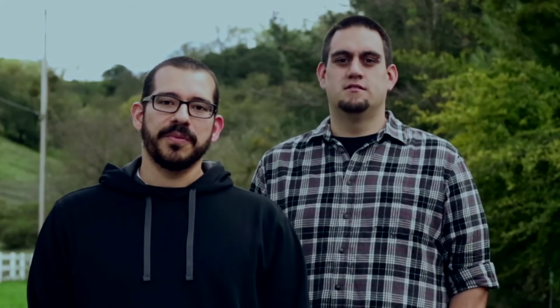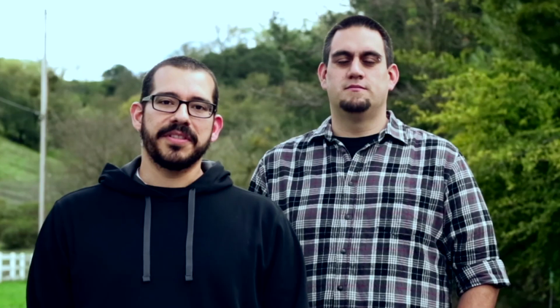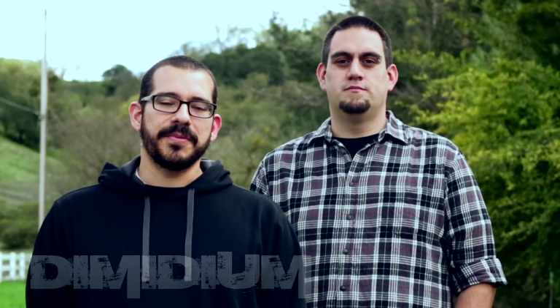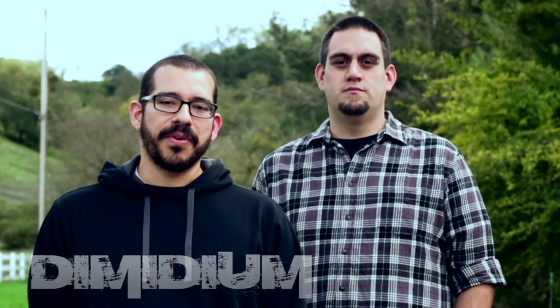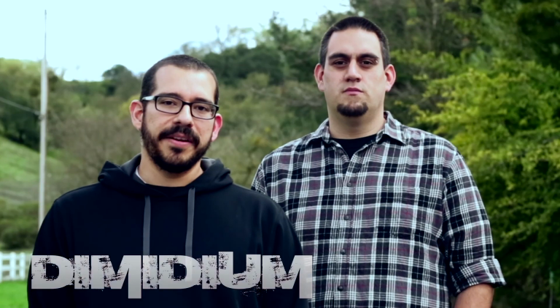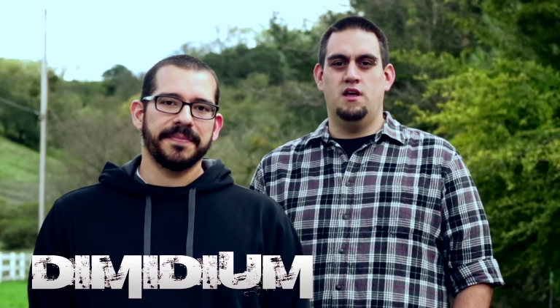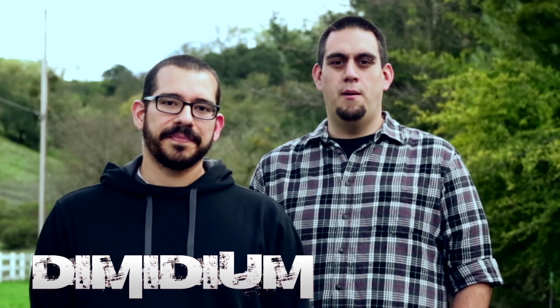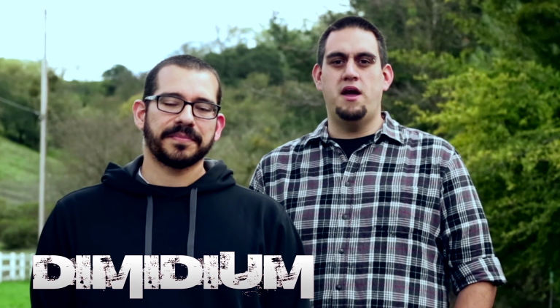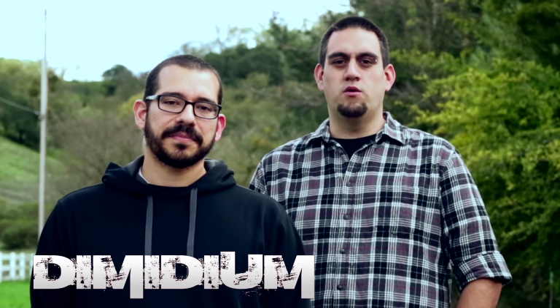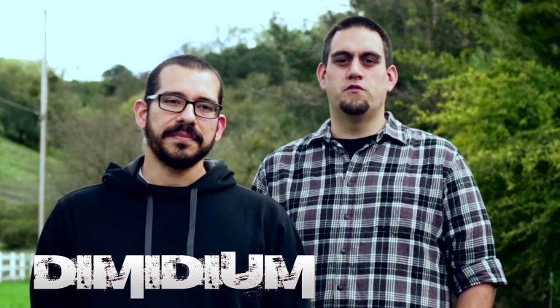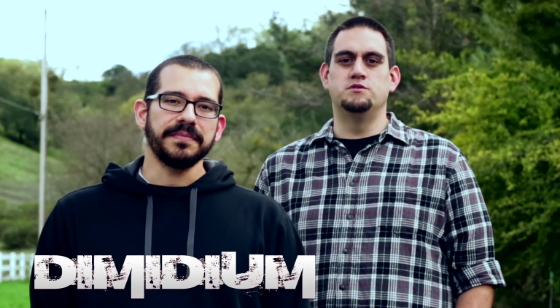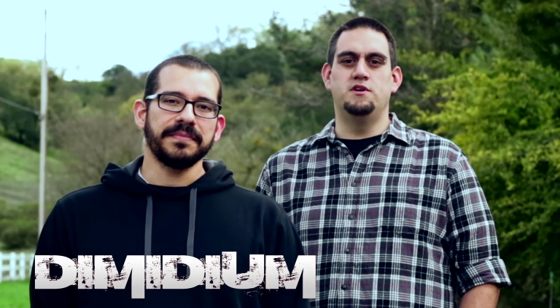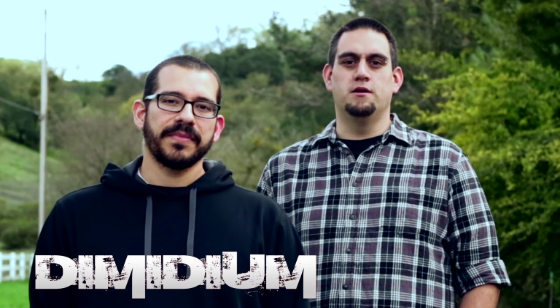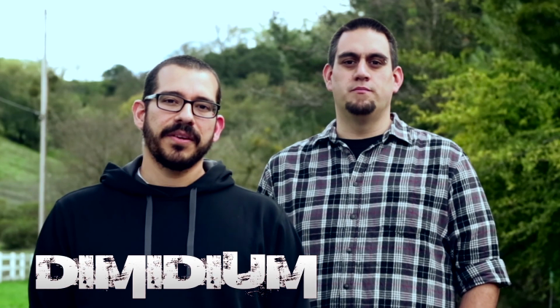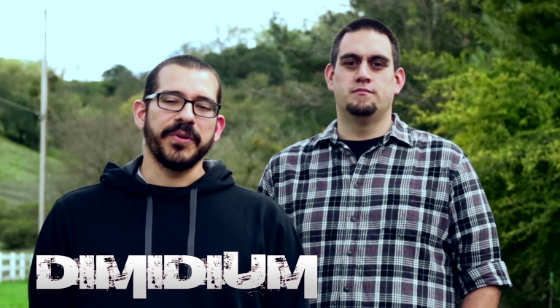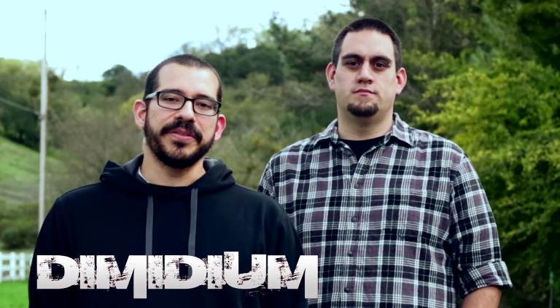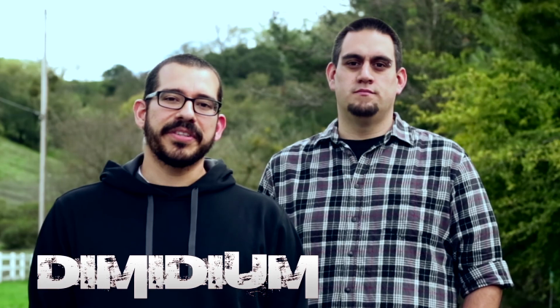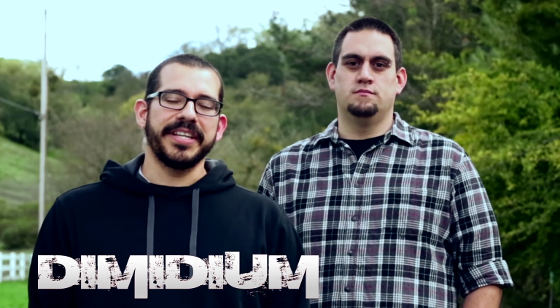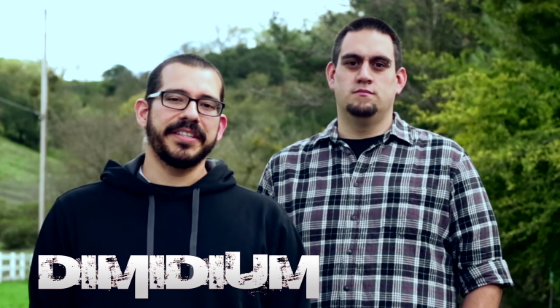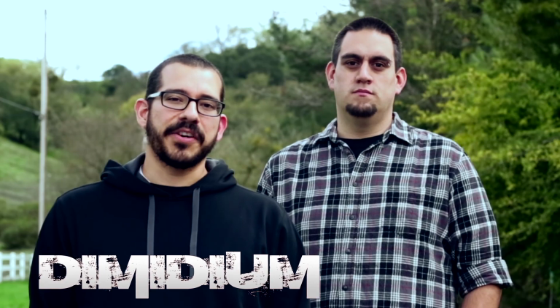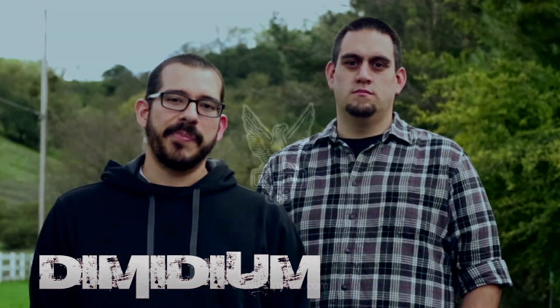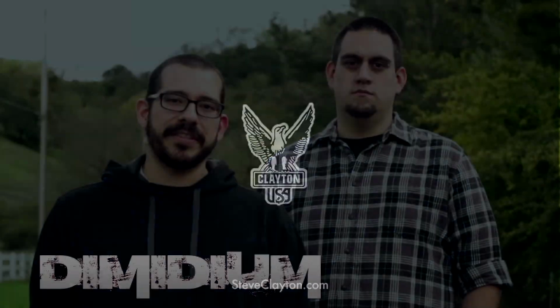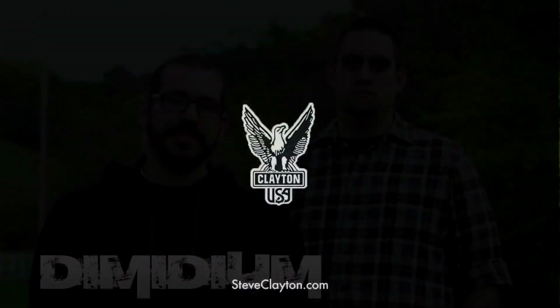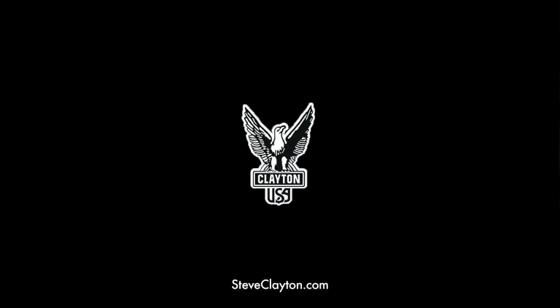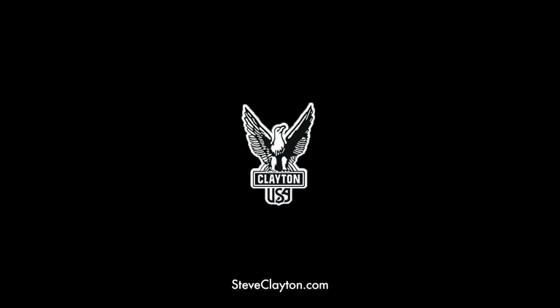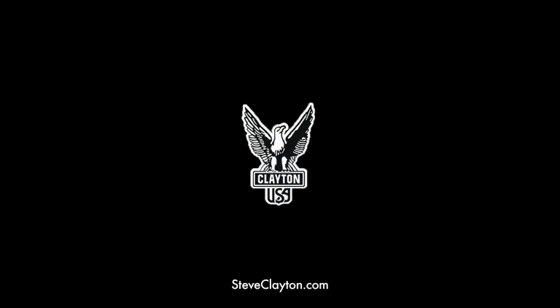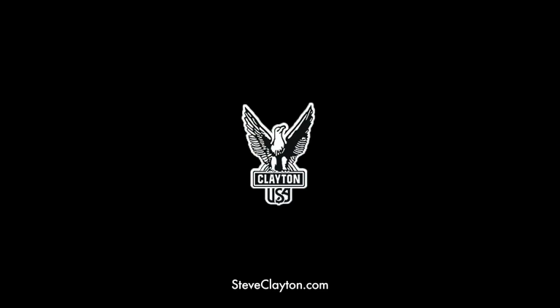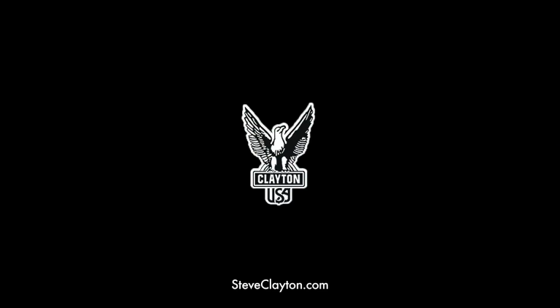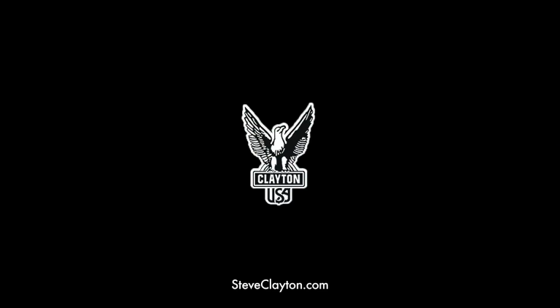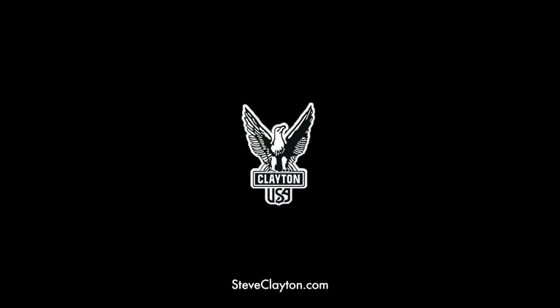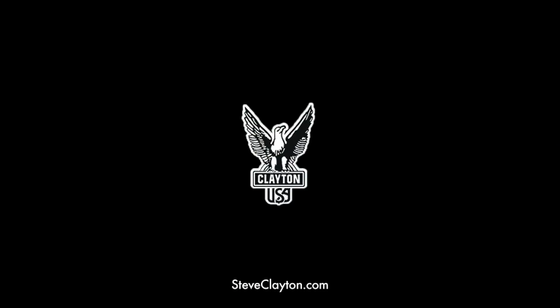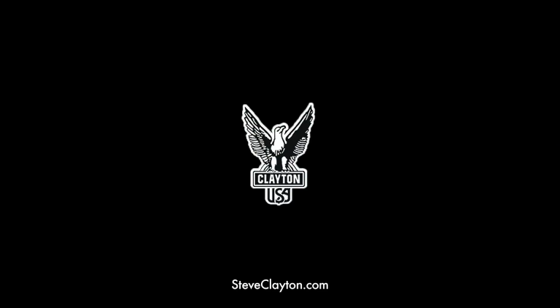What's up? This is Ryan, and I'm Mike, and we're from Dimidium. We use Clayton Guitar Picks — check them out at steveclayton.com.